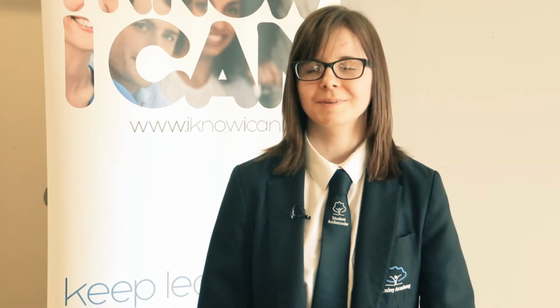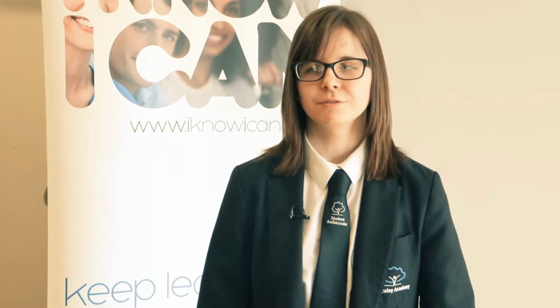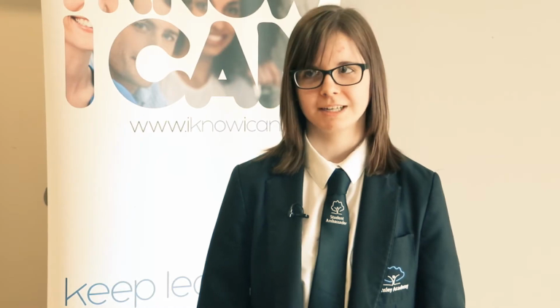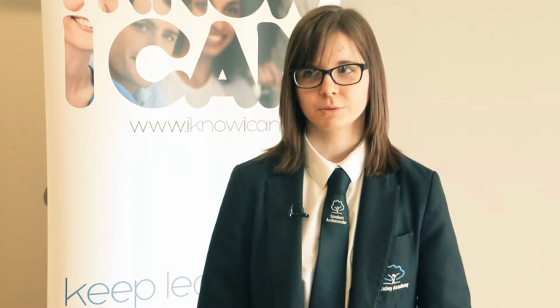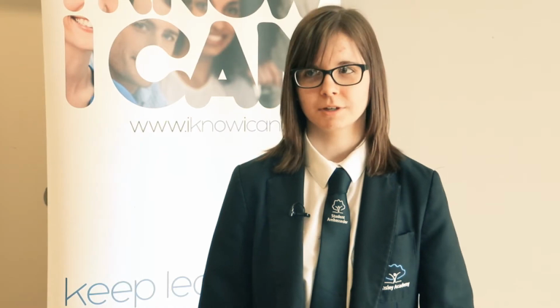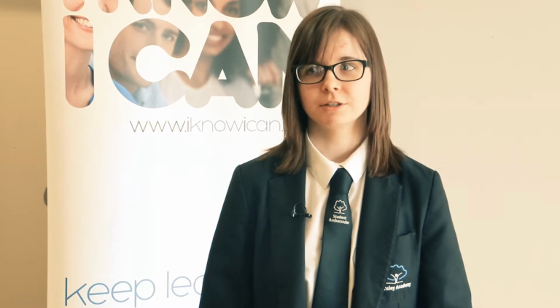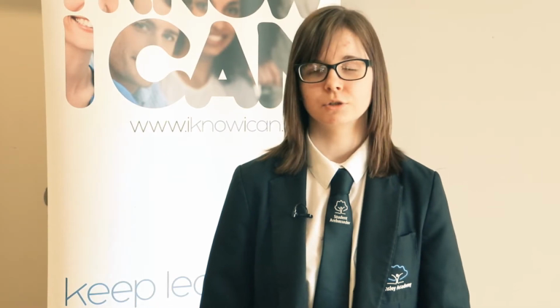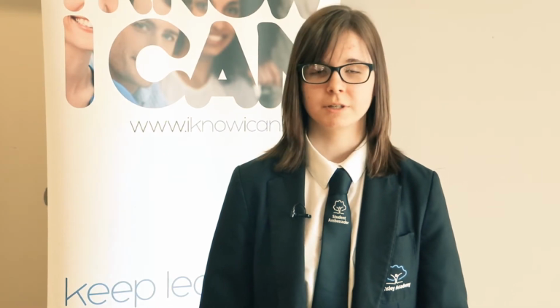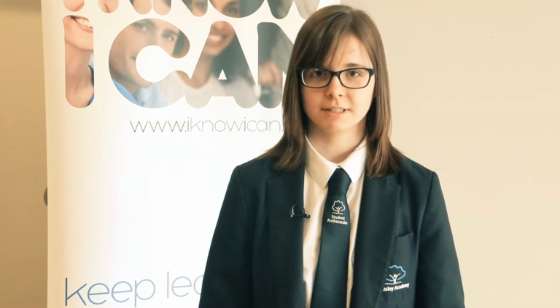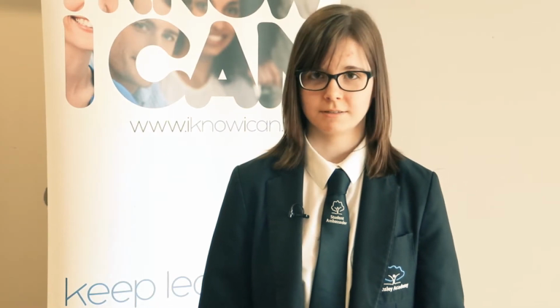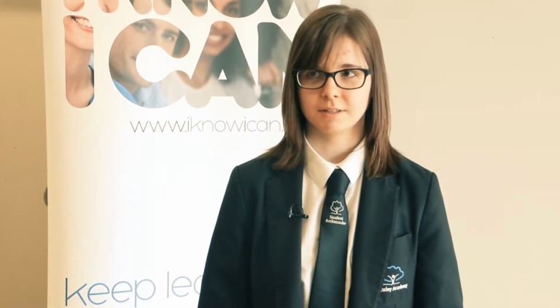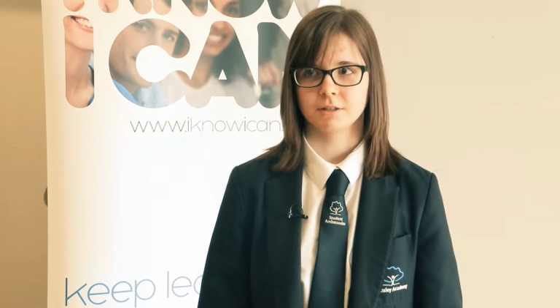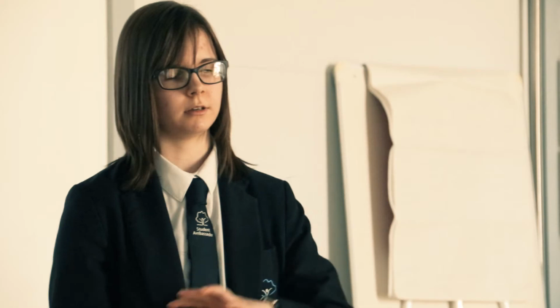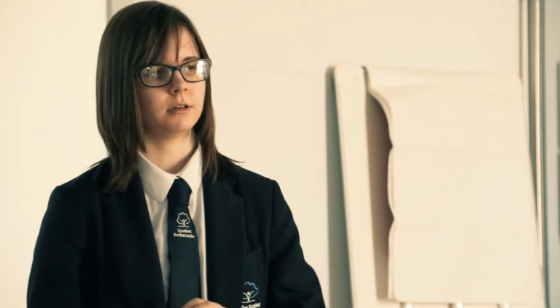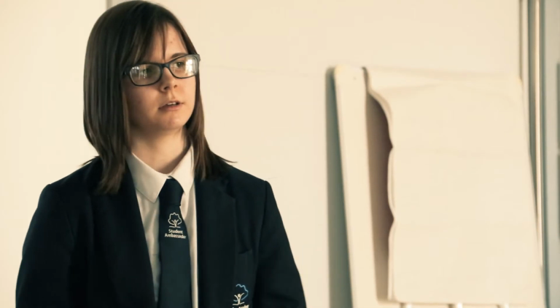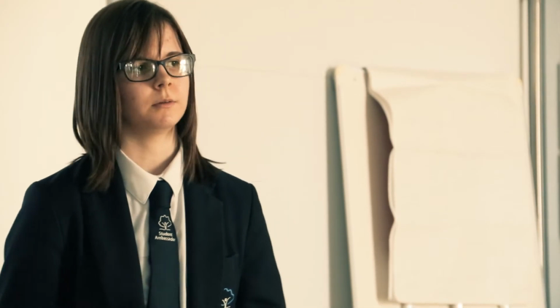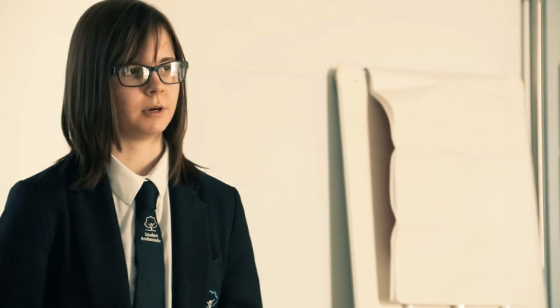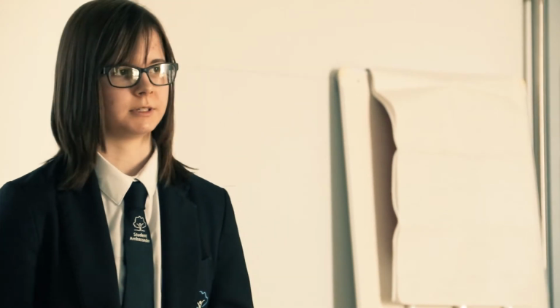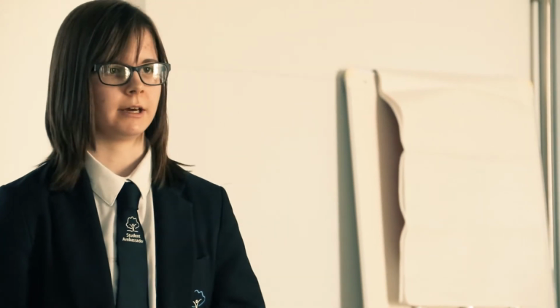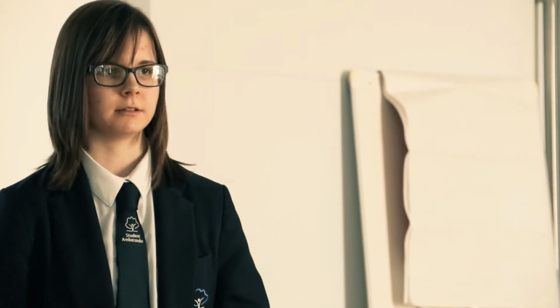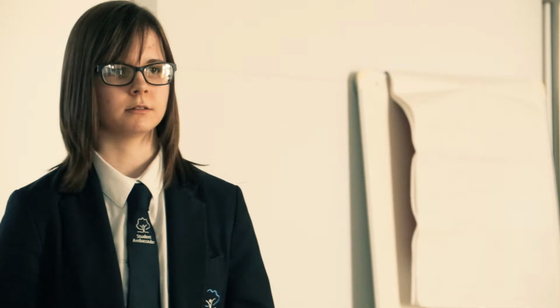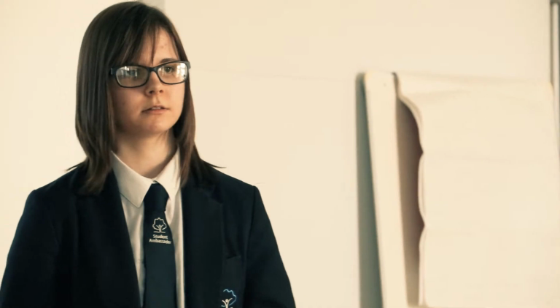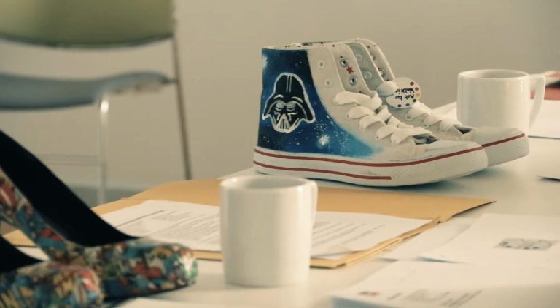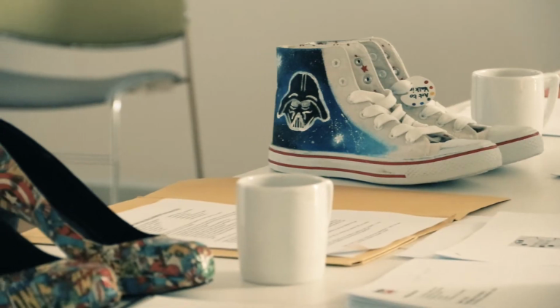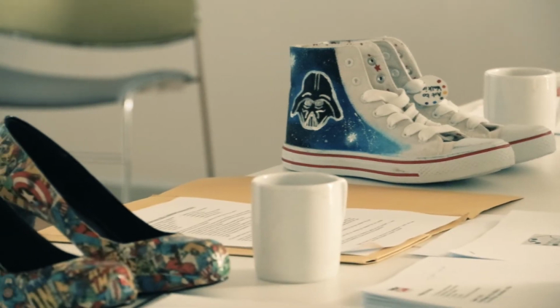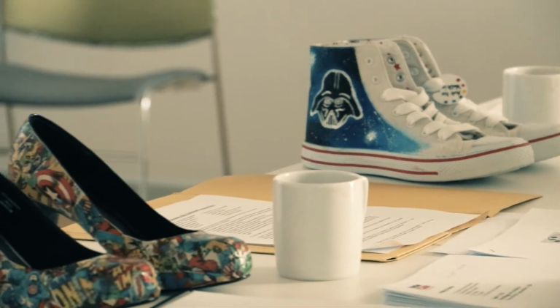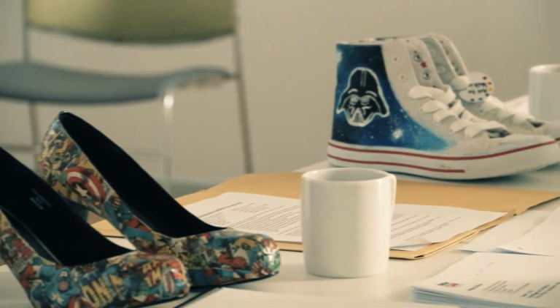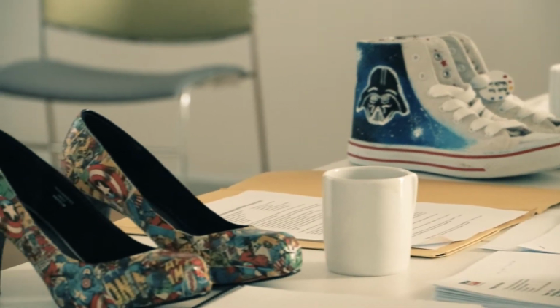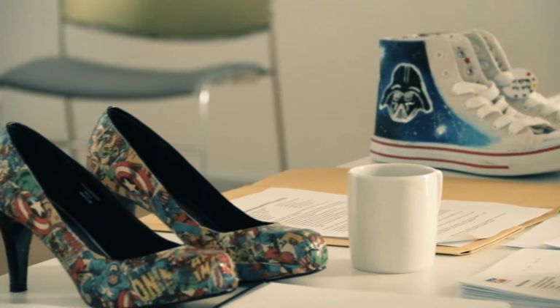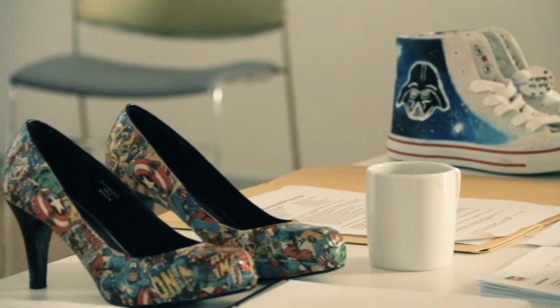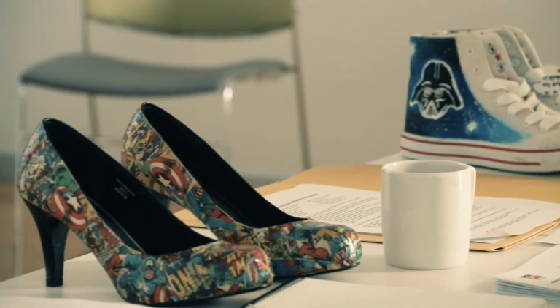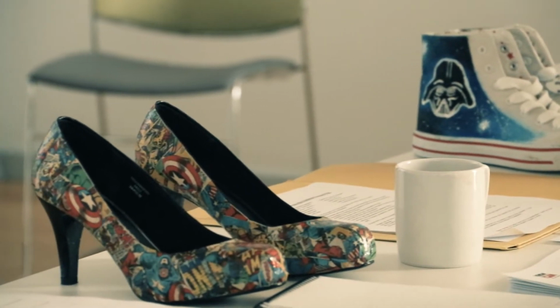I run our shoe personalising business. We hand paint shoes and do new designs on heels.